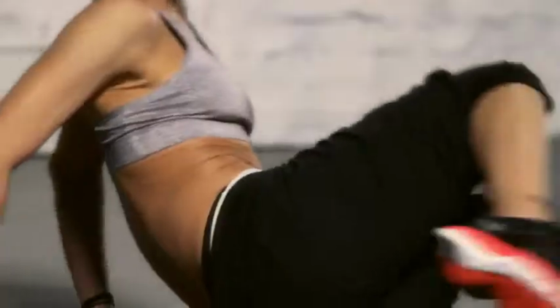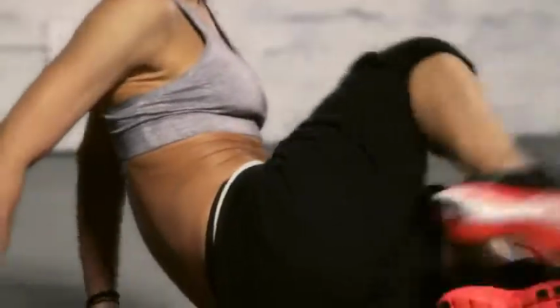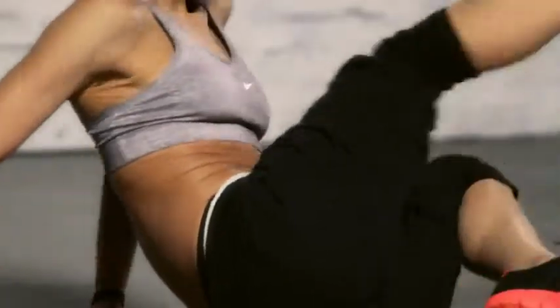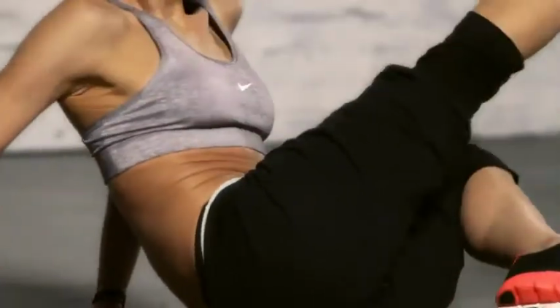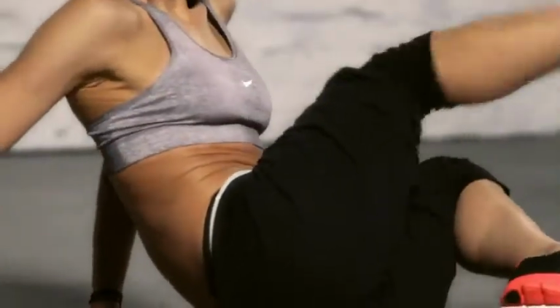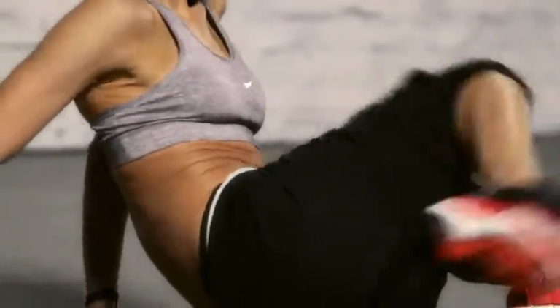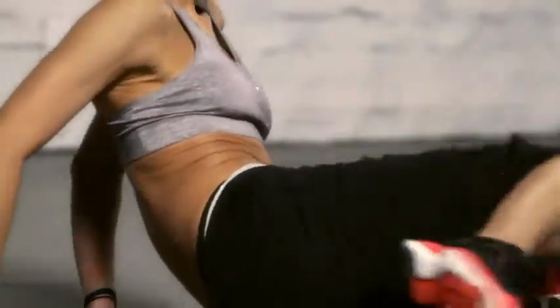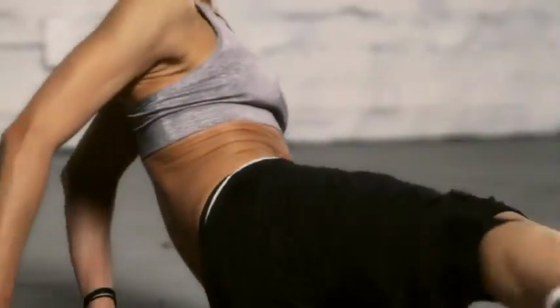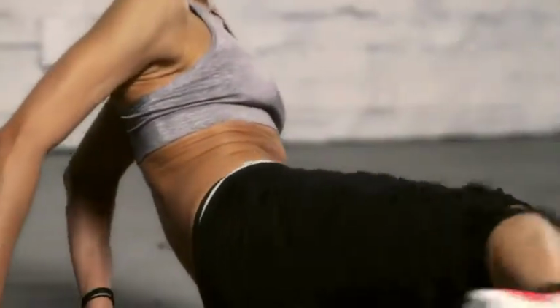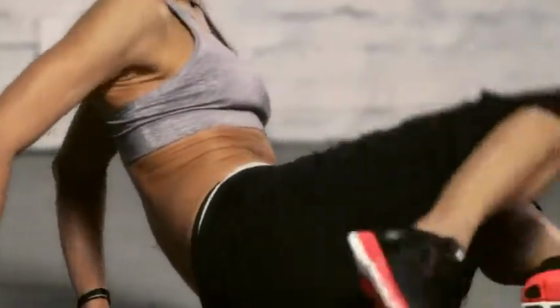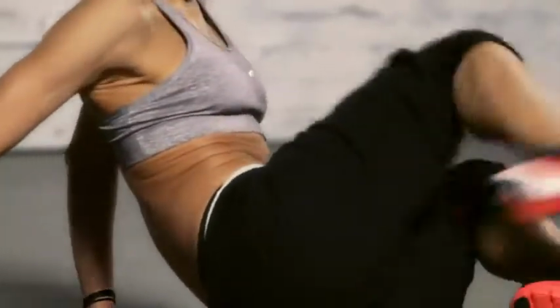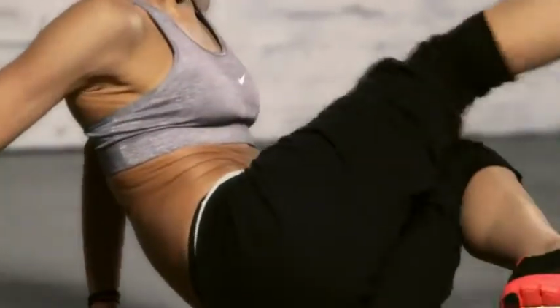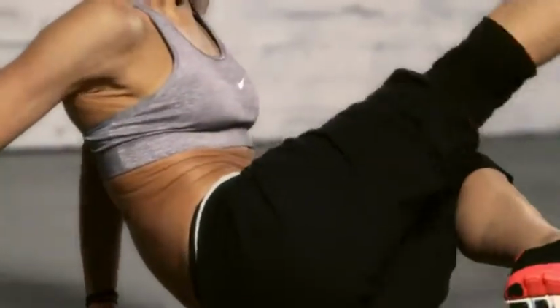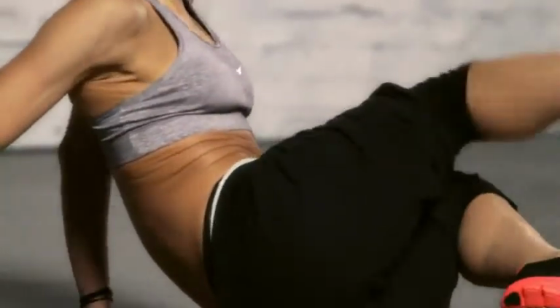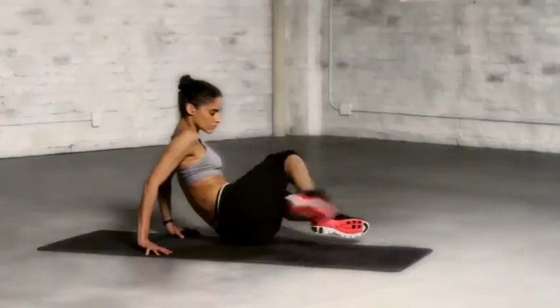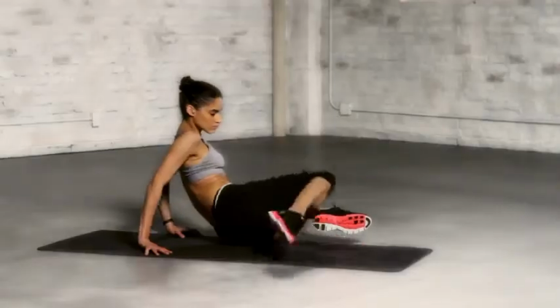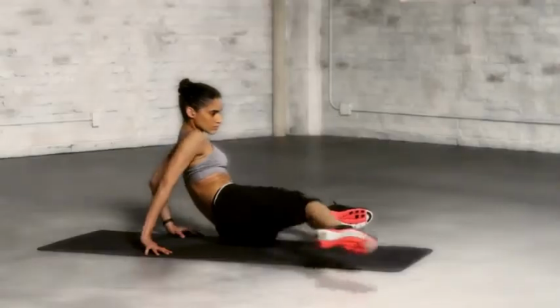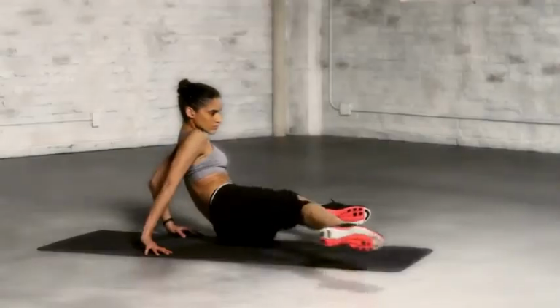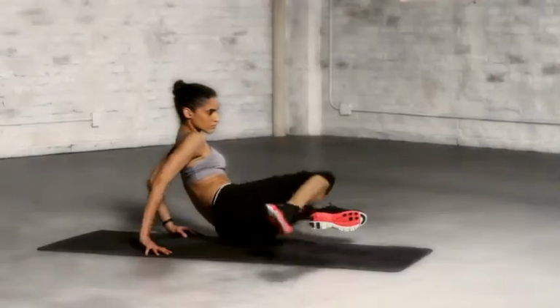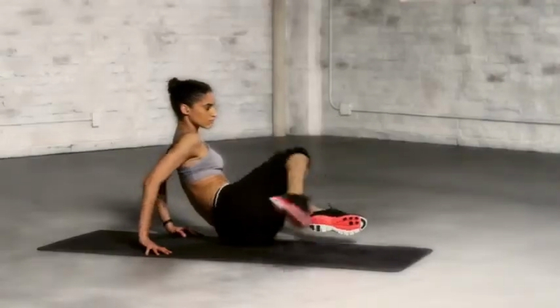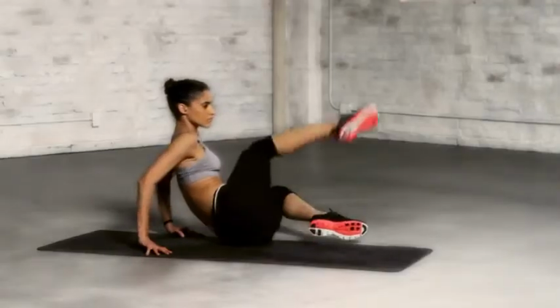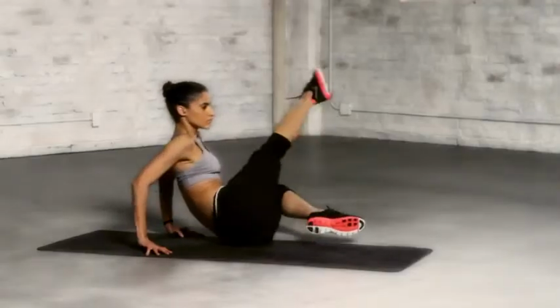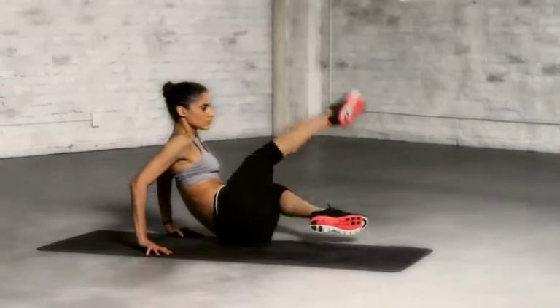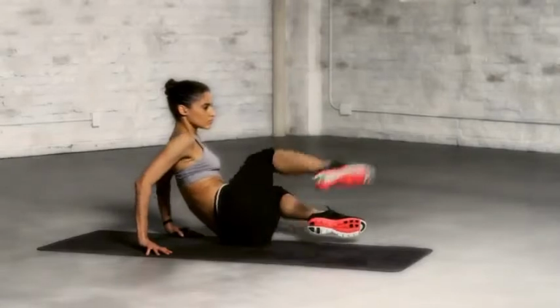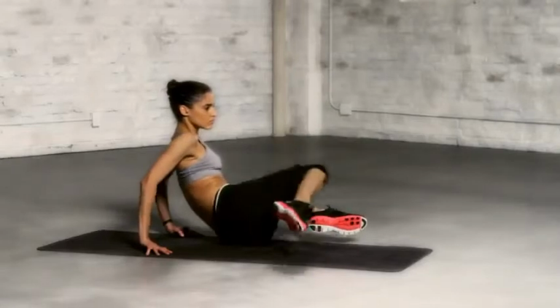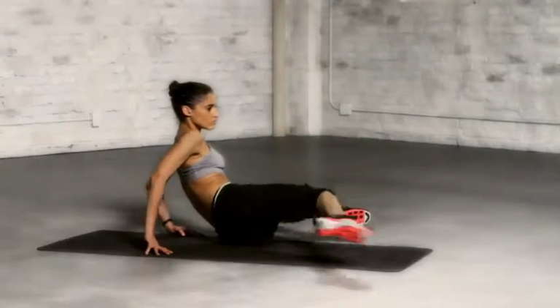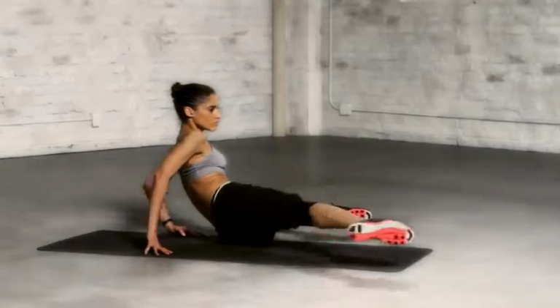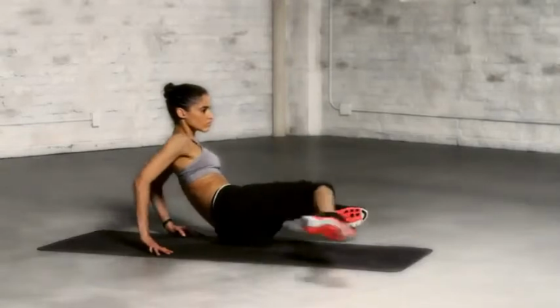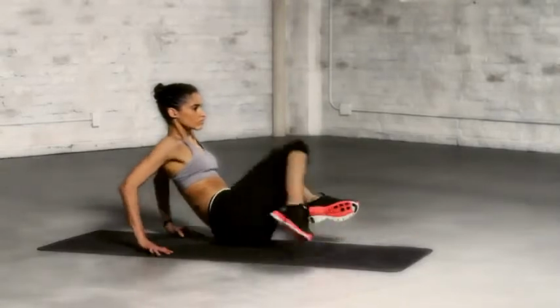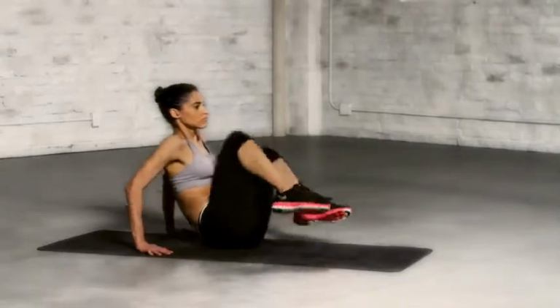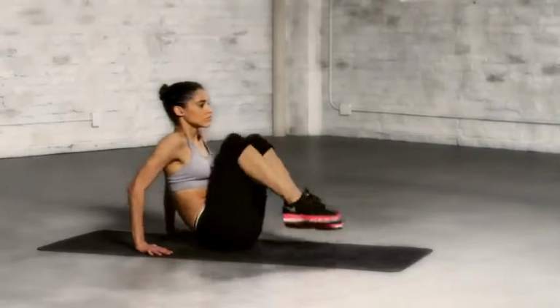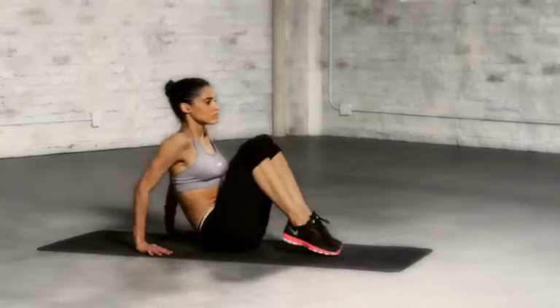When you're ready to make this exercise more challenging, add the leg kick. If you're feeling the burn through your obliques, you're doing it right.